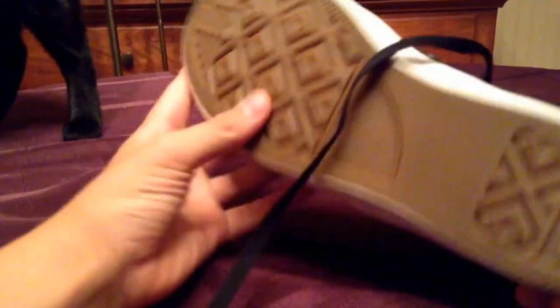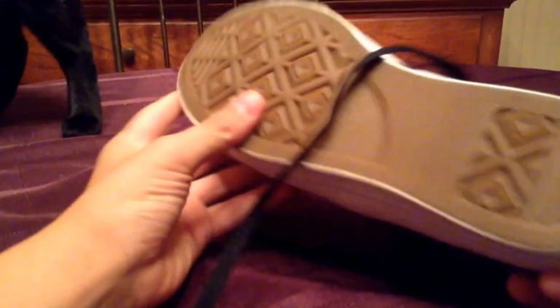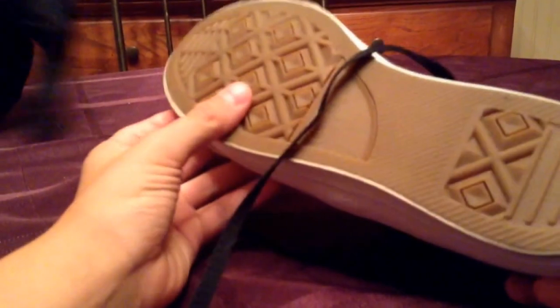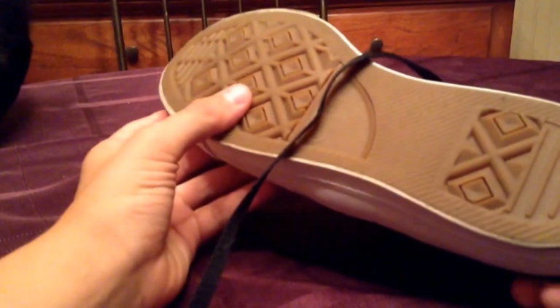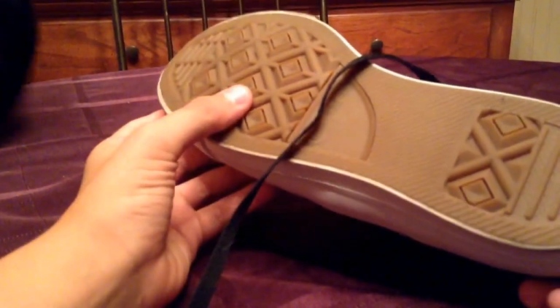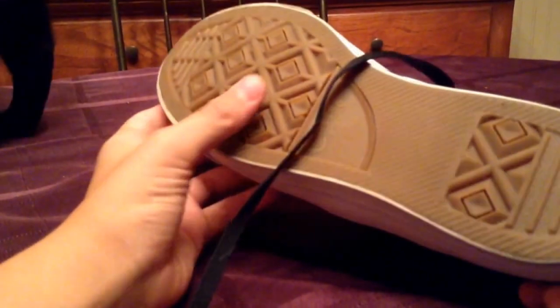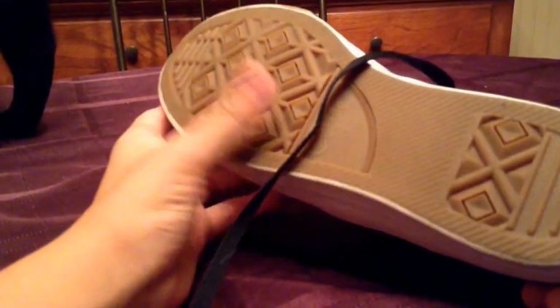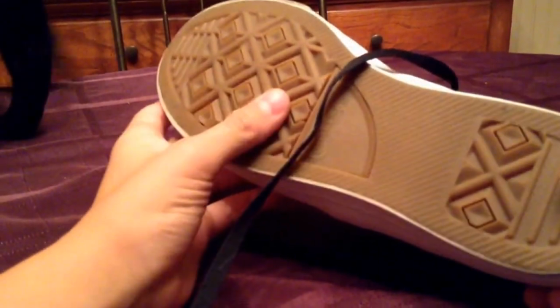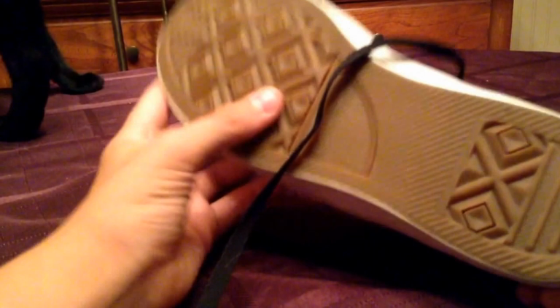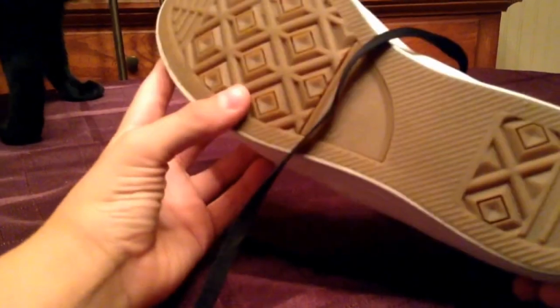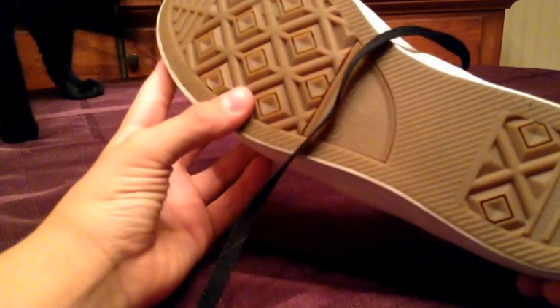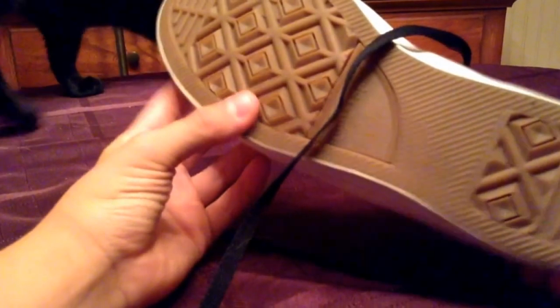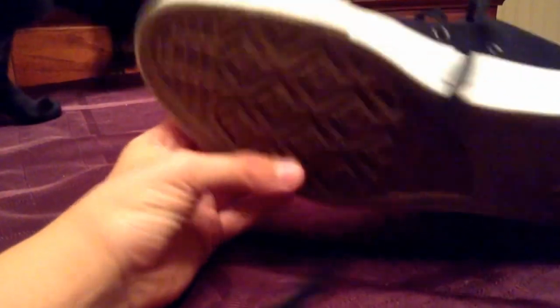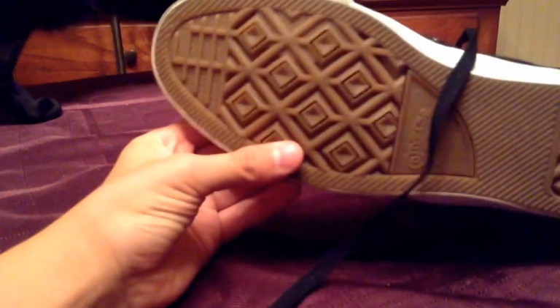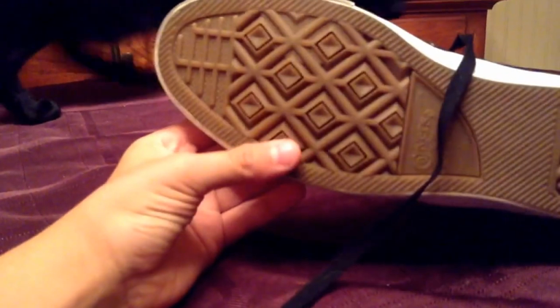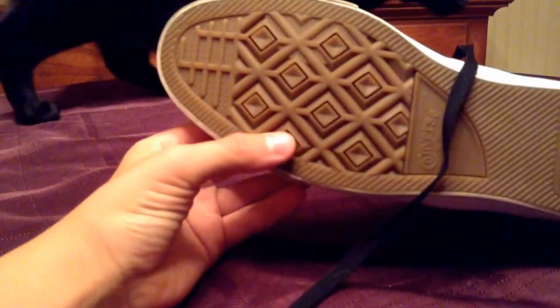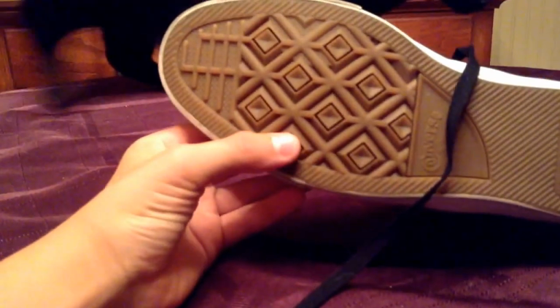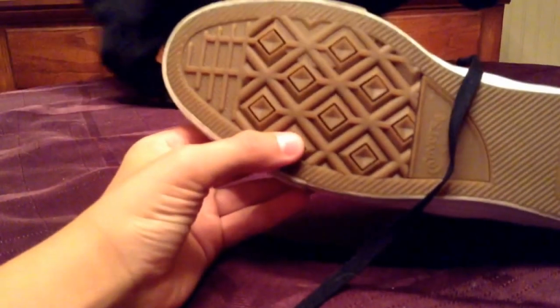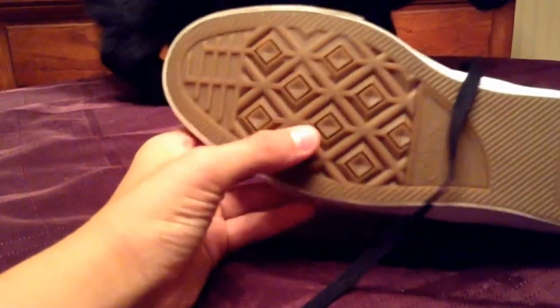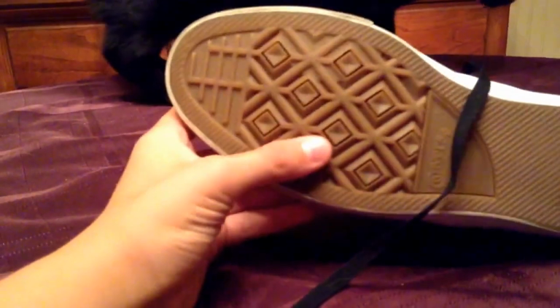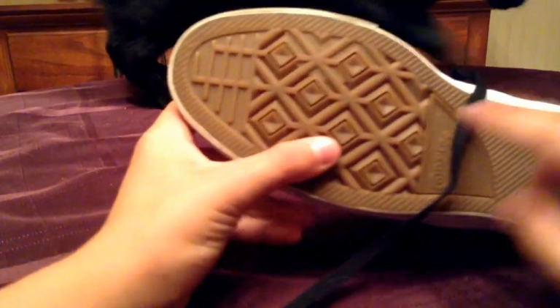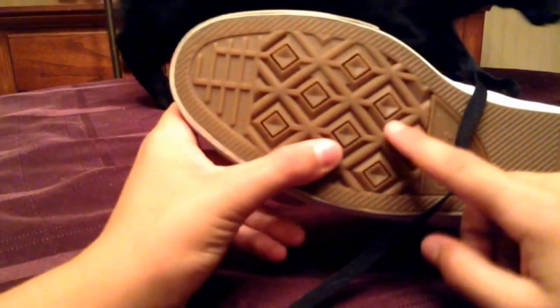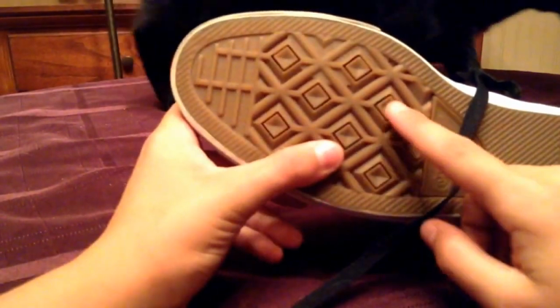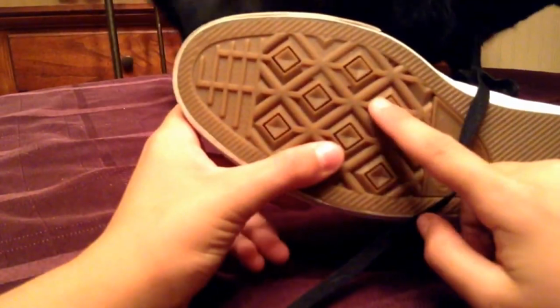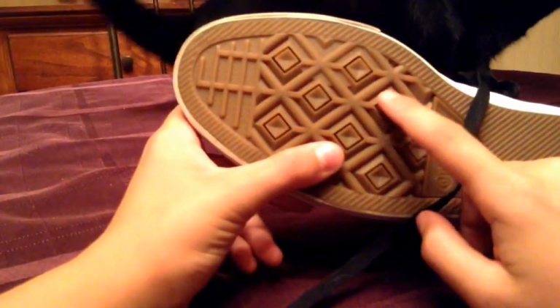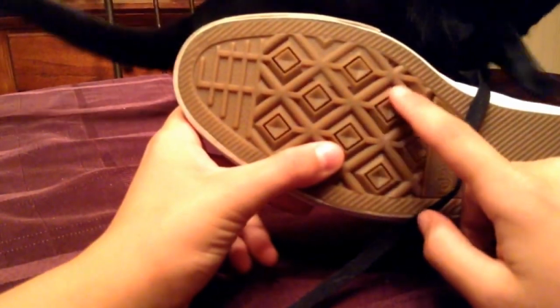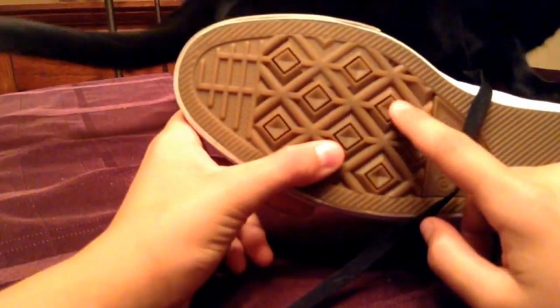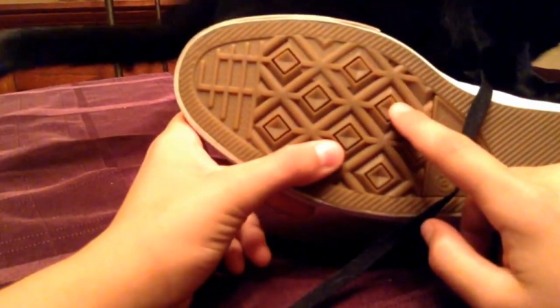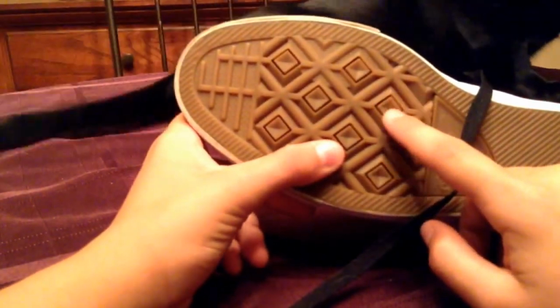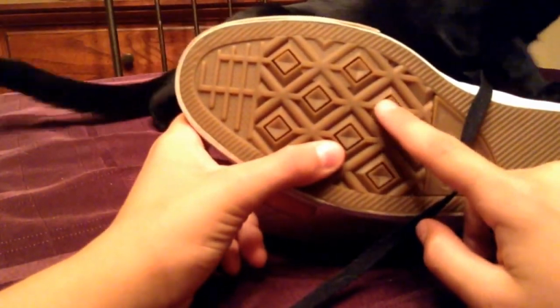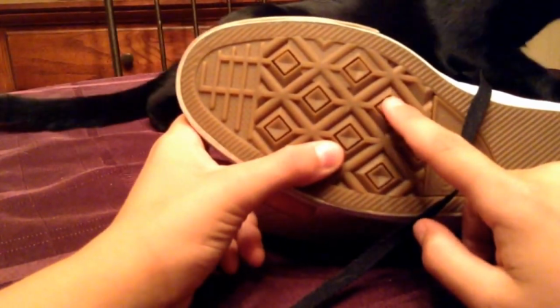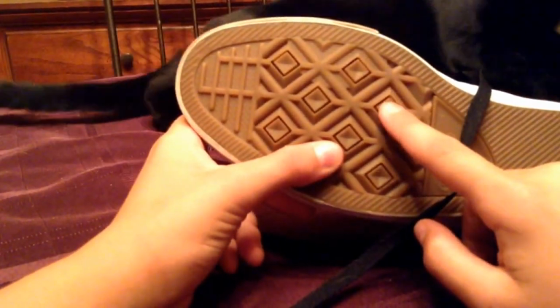The sole, or the bottom, kind of seems to be different — this is new with the diamond imprints.